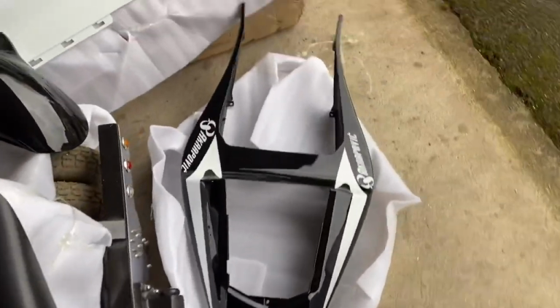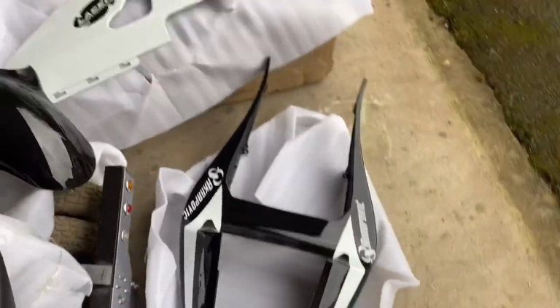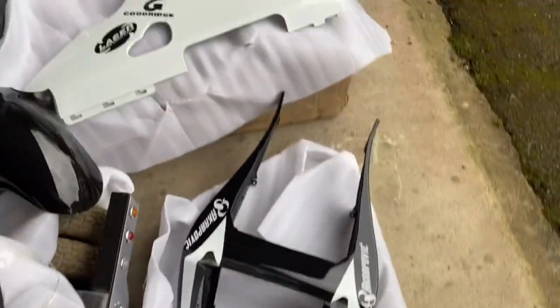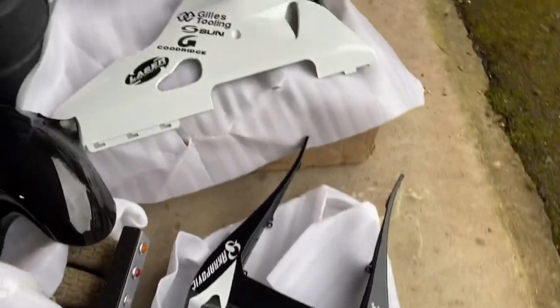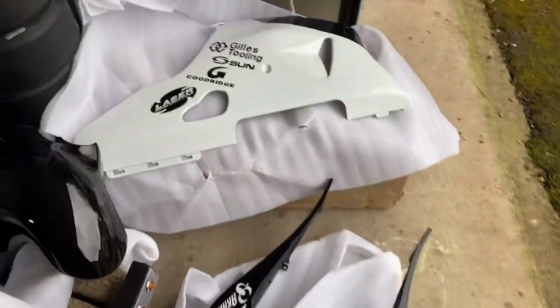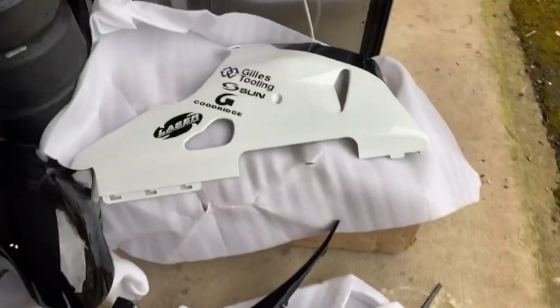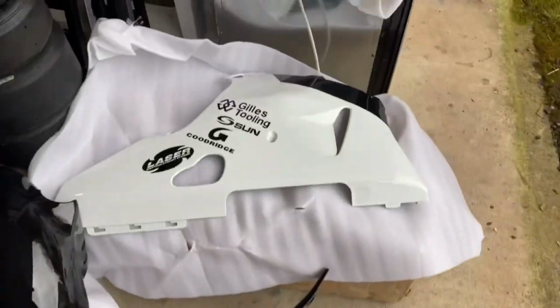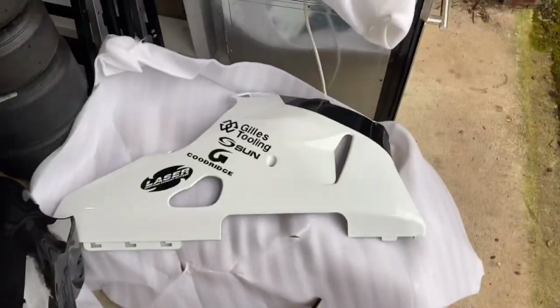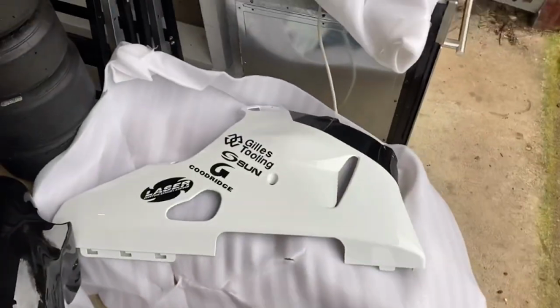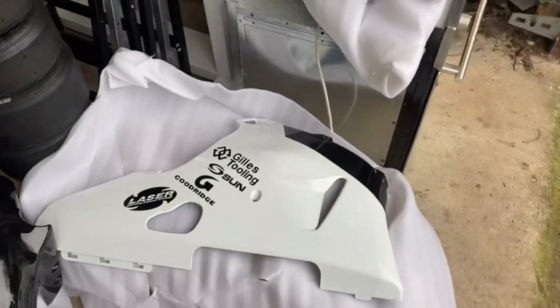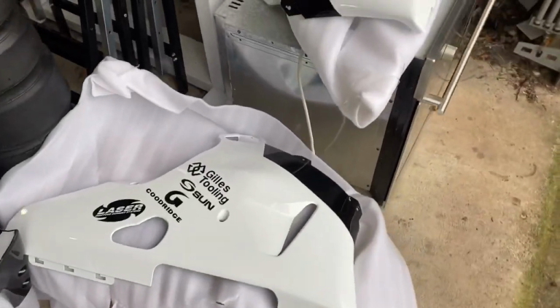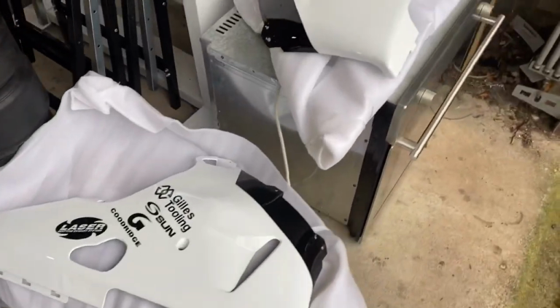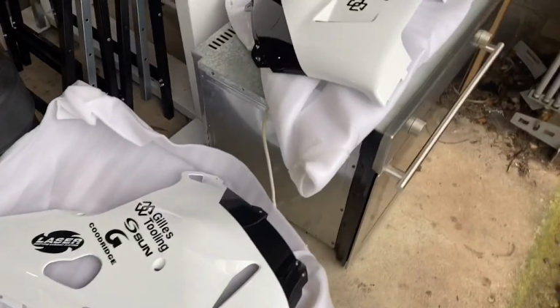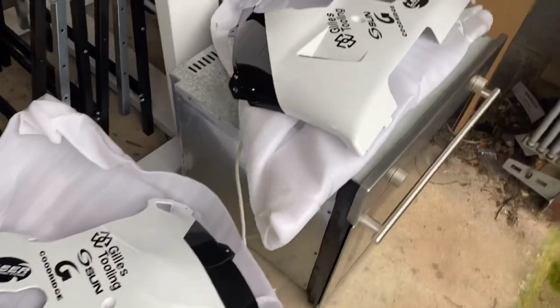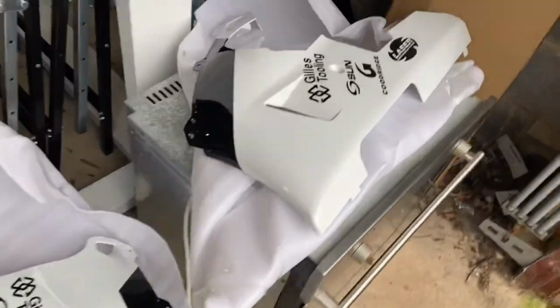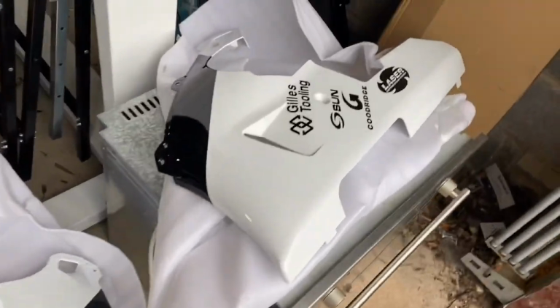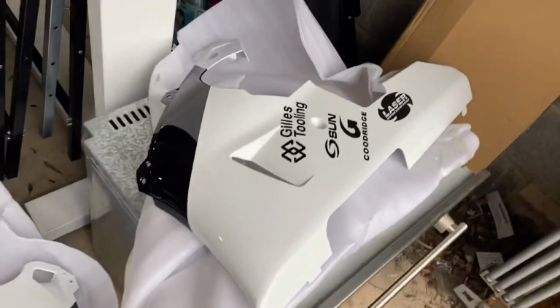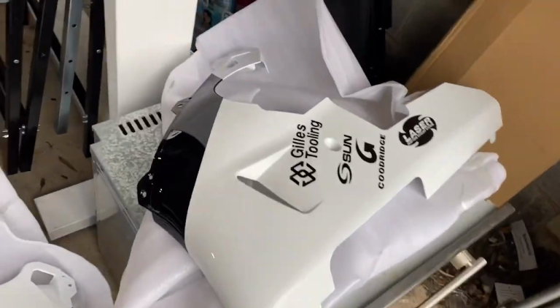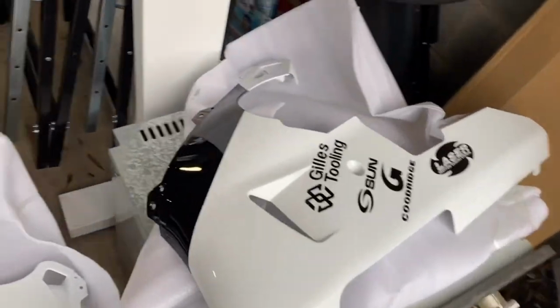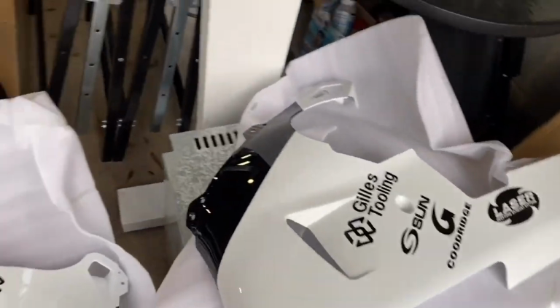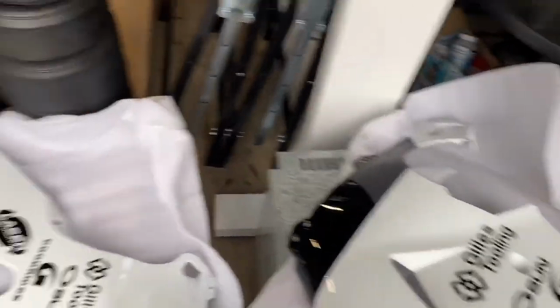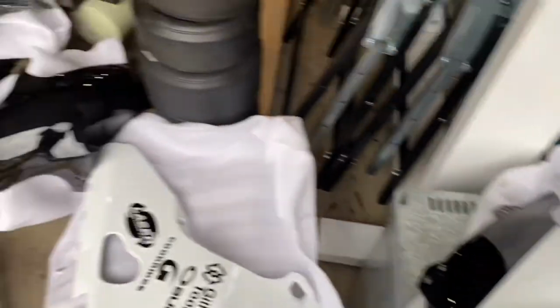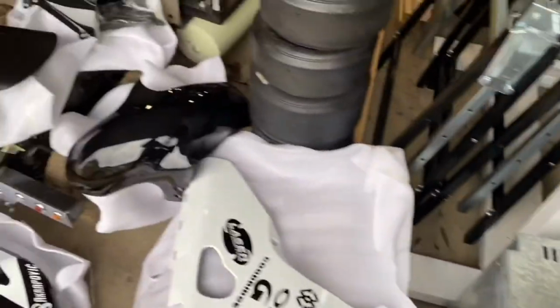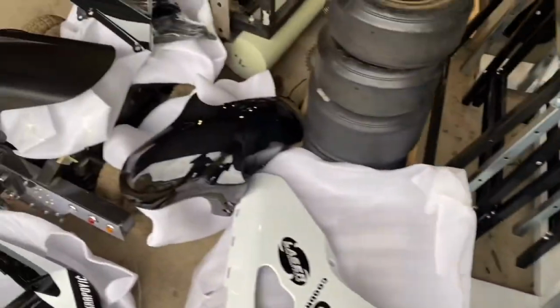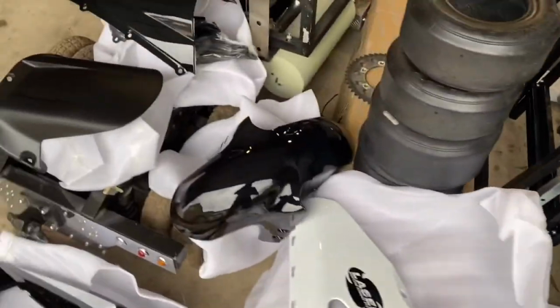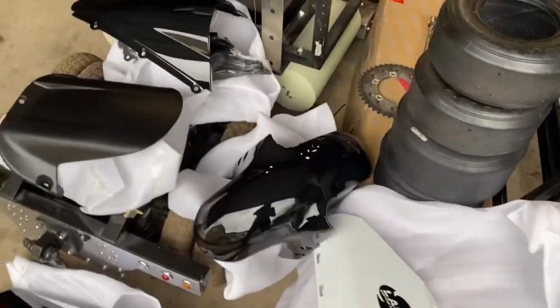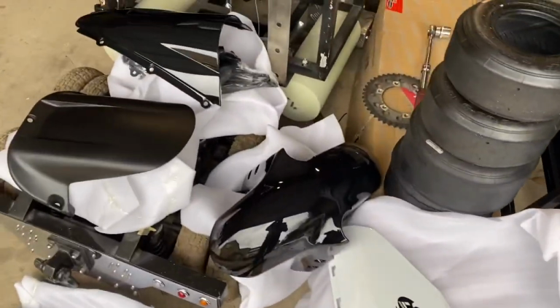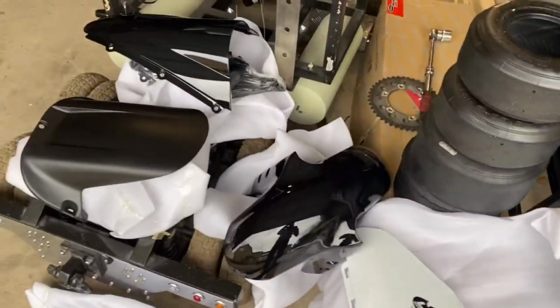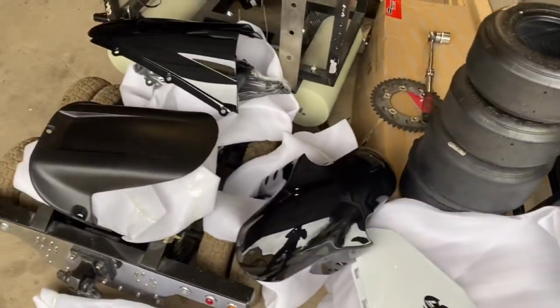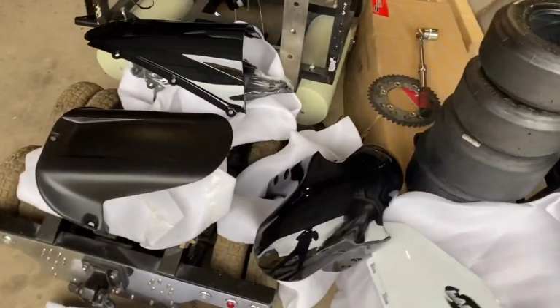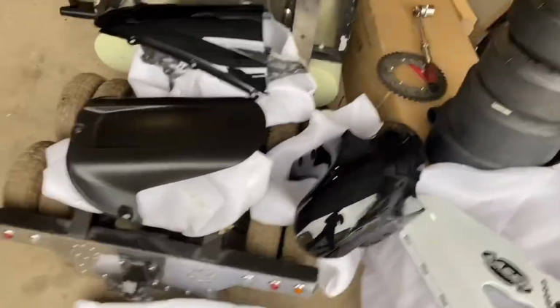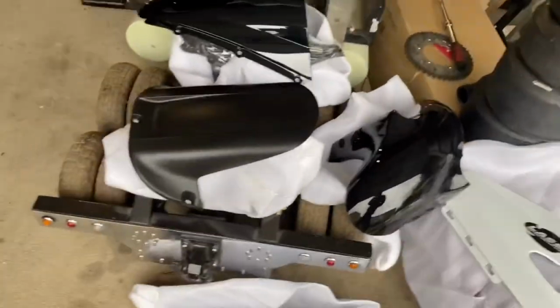These are the new plastics — we've gone black and white. That's the nose cone there, we've got the tail, we've got the side fairings, and we've got bits and bats under there.